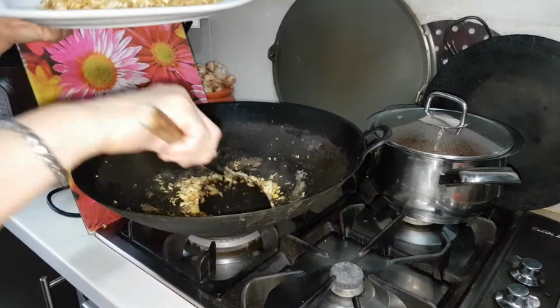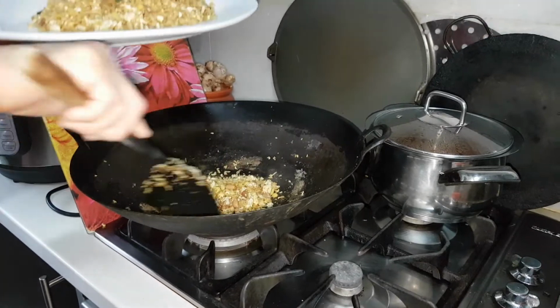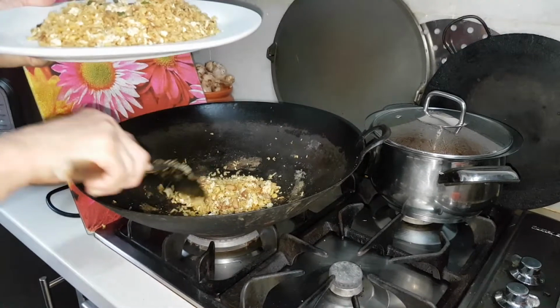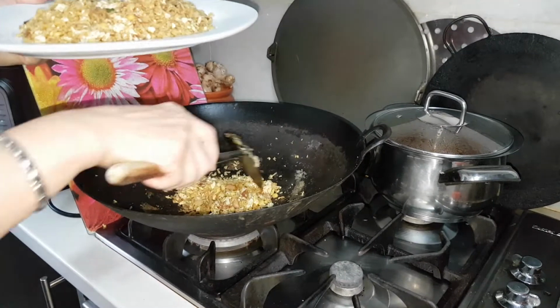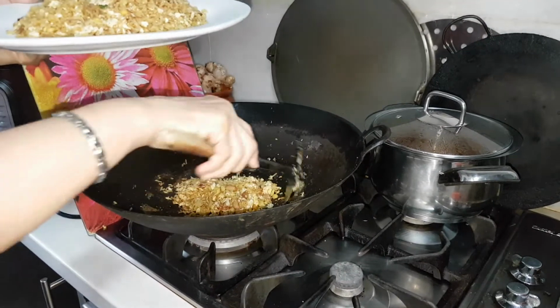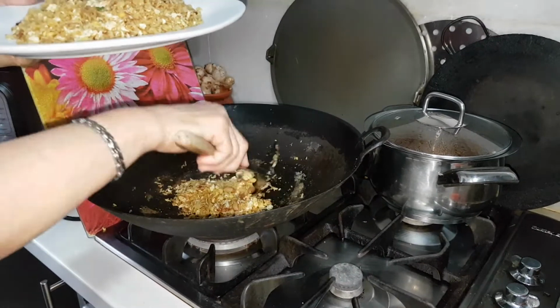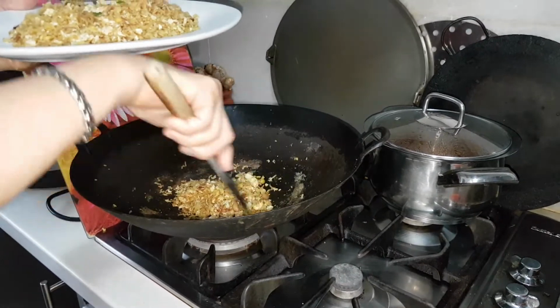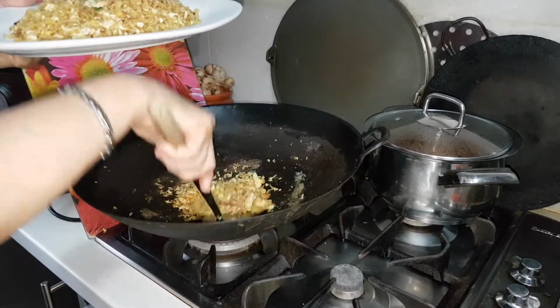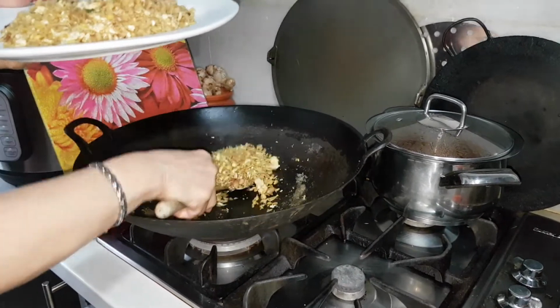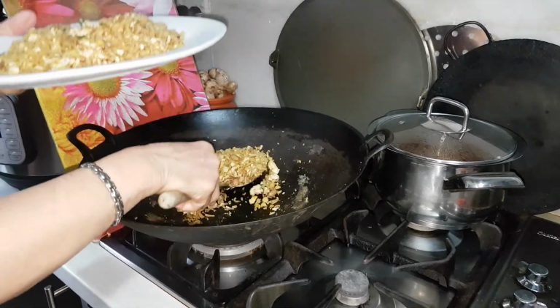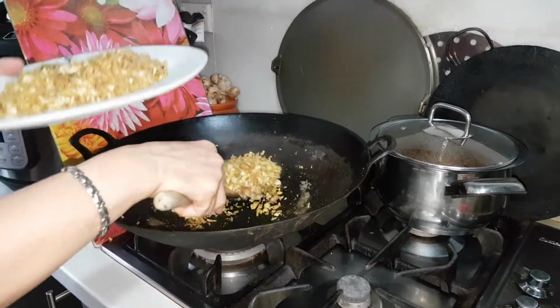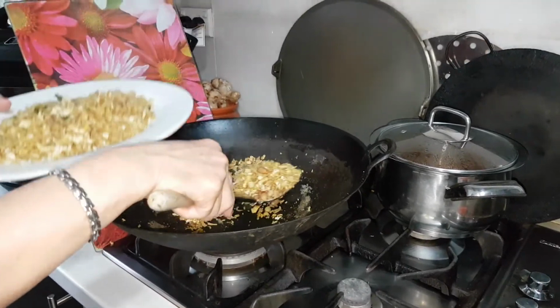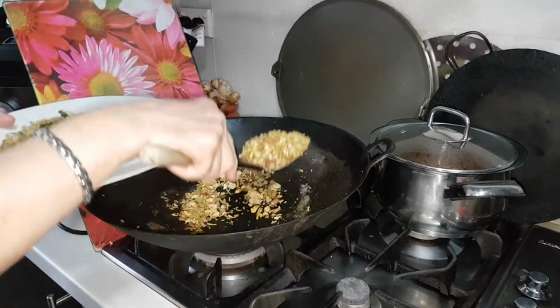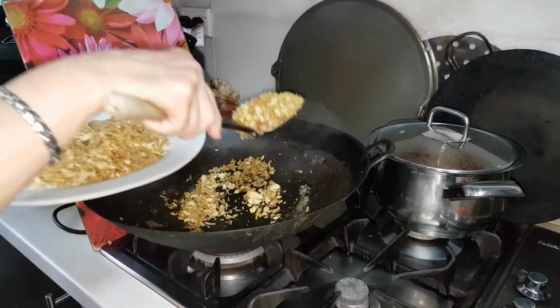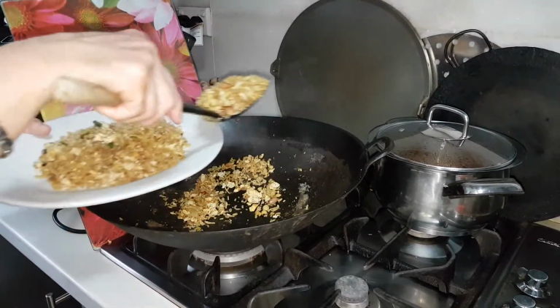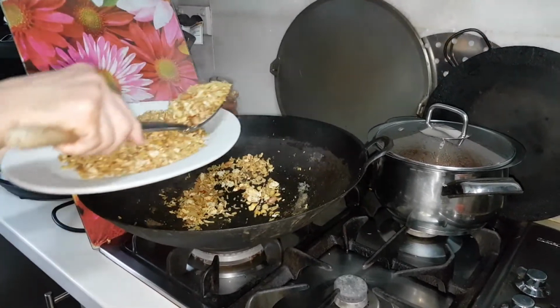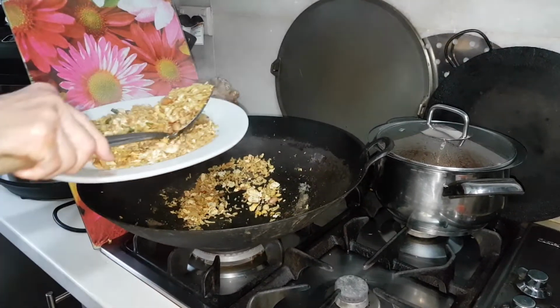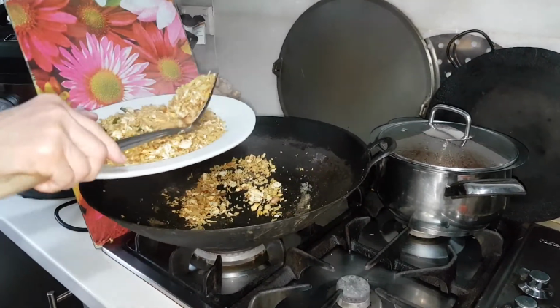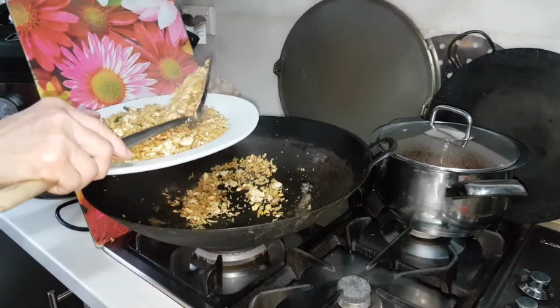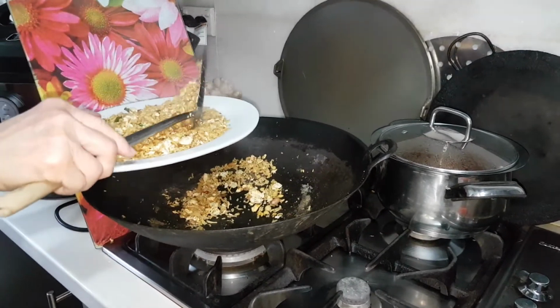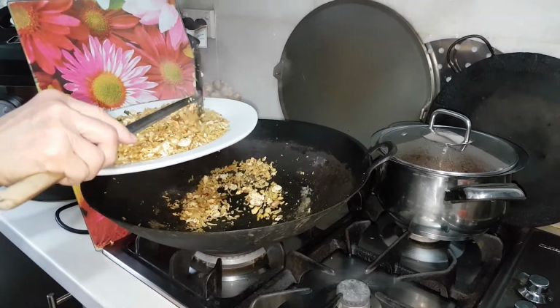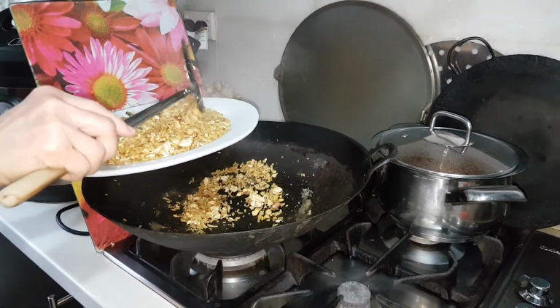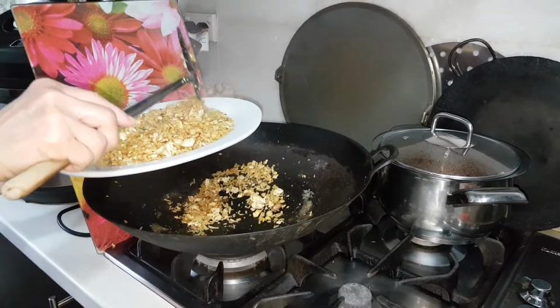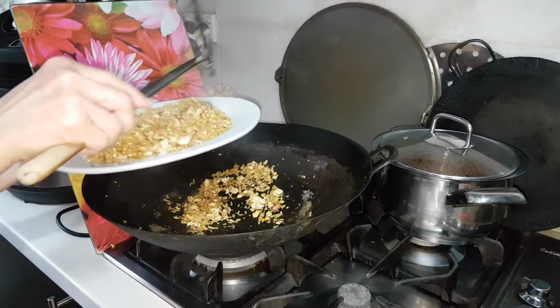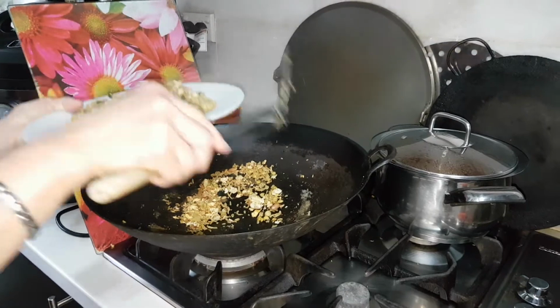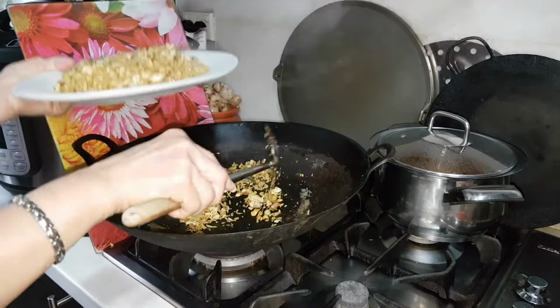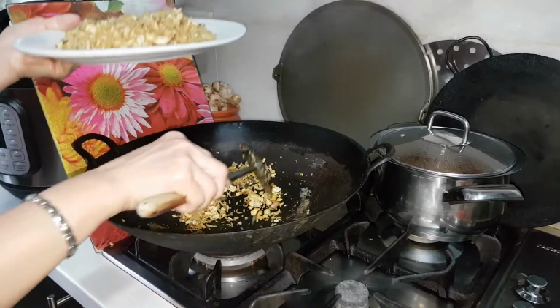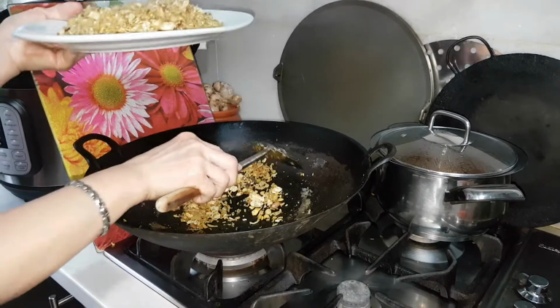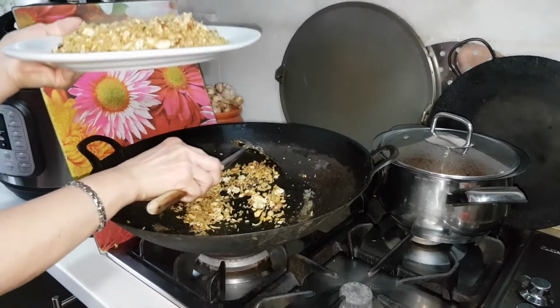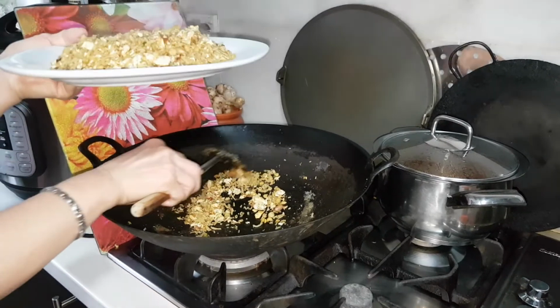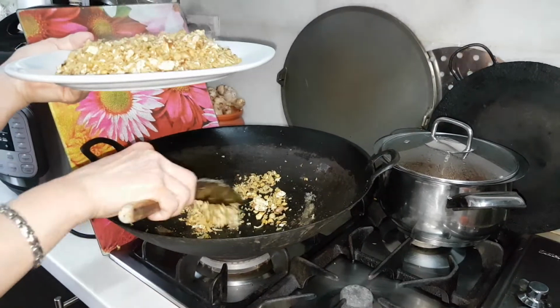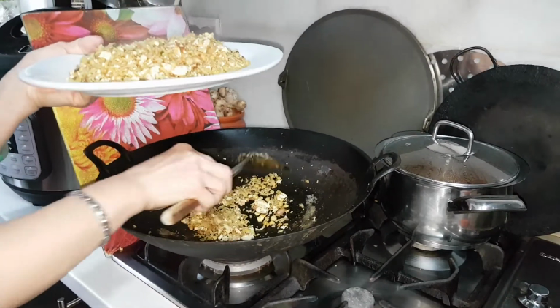Peanuts, dhal, and black-eyed peas in the plain rice, and sugar powder.